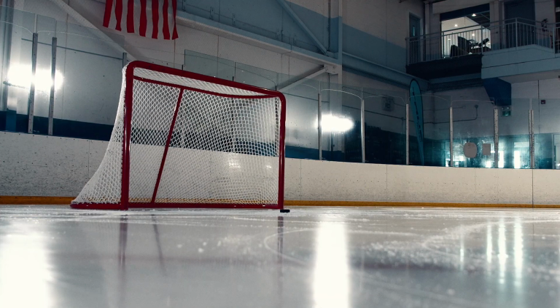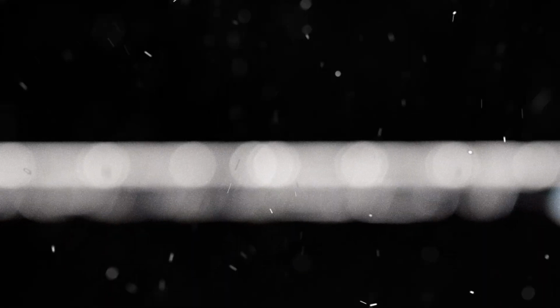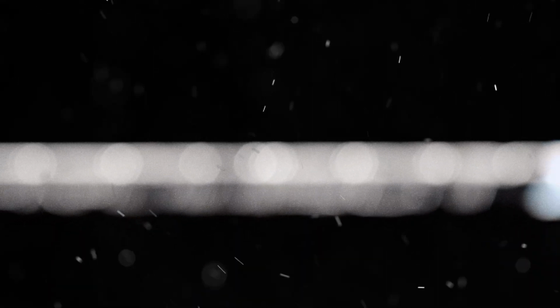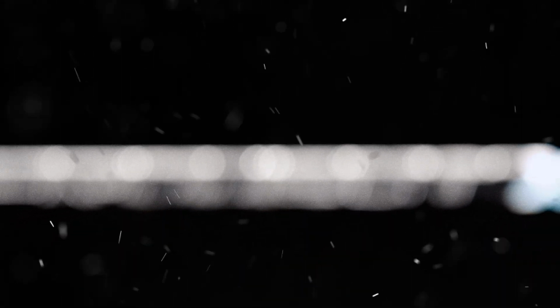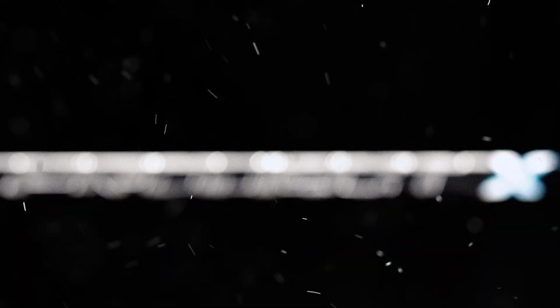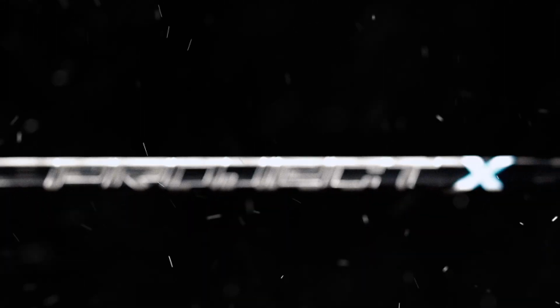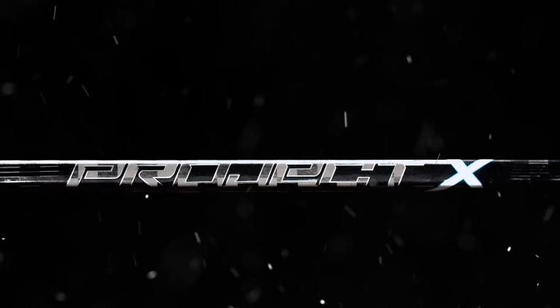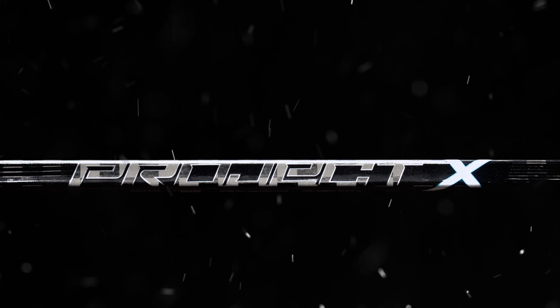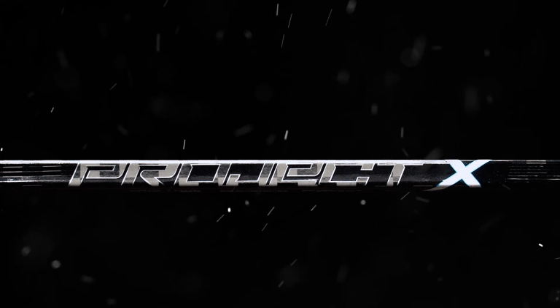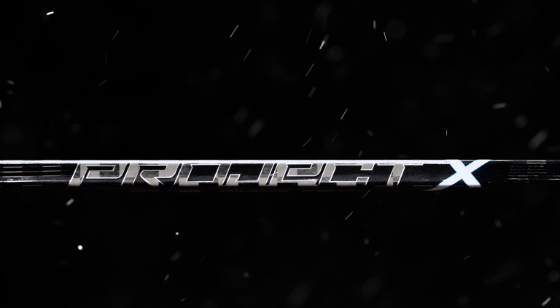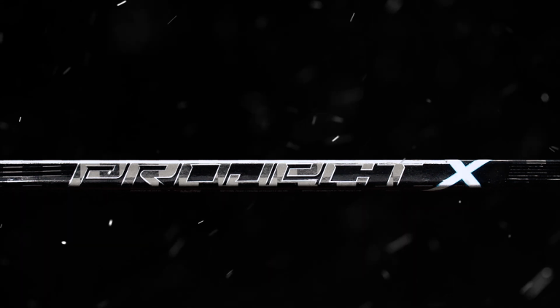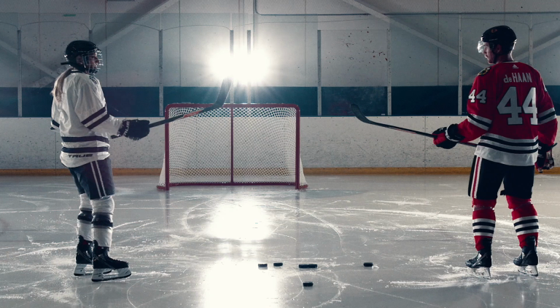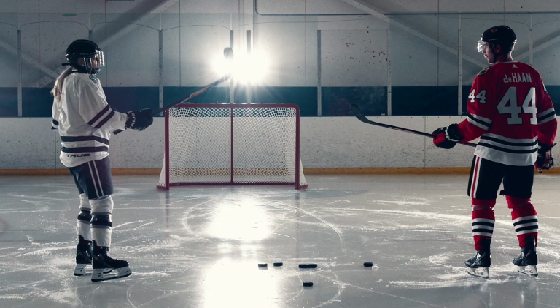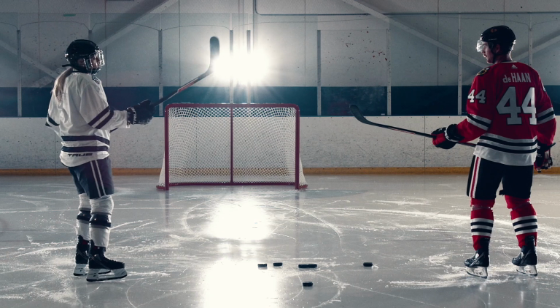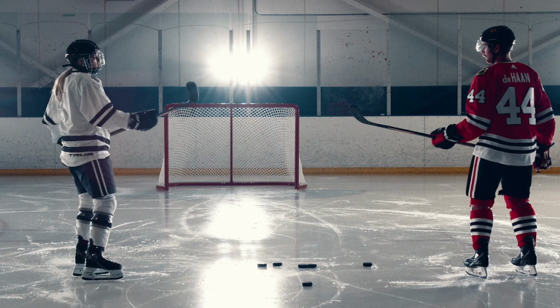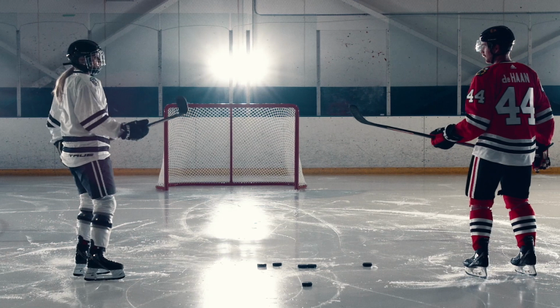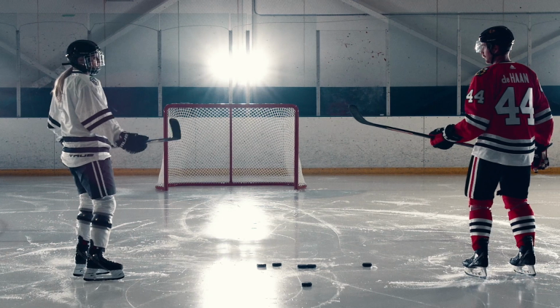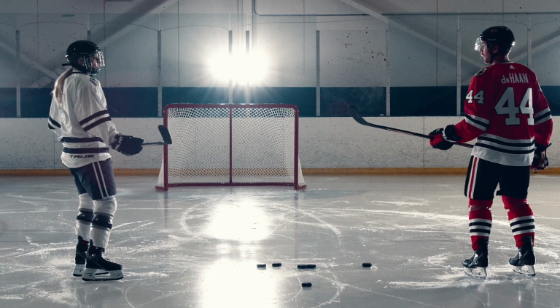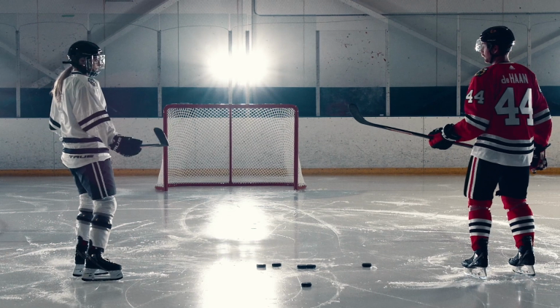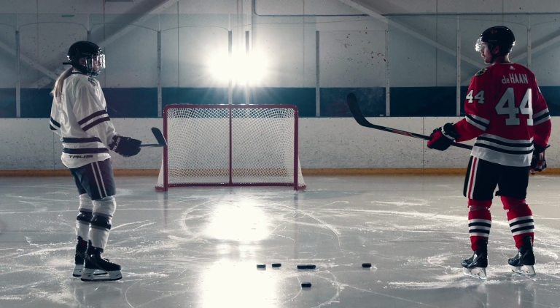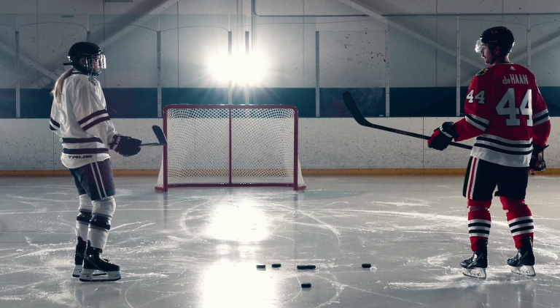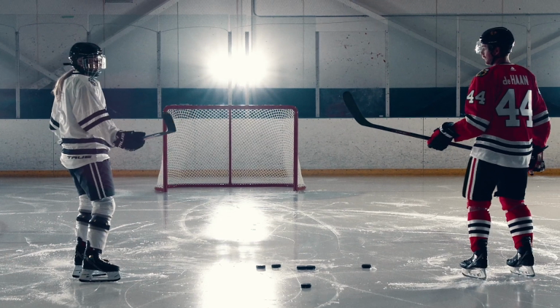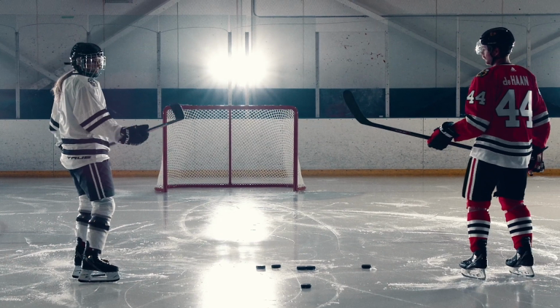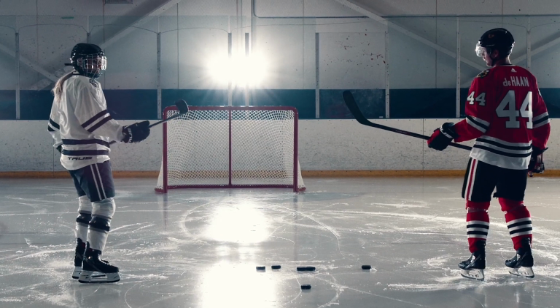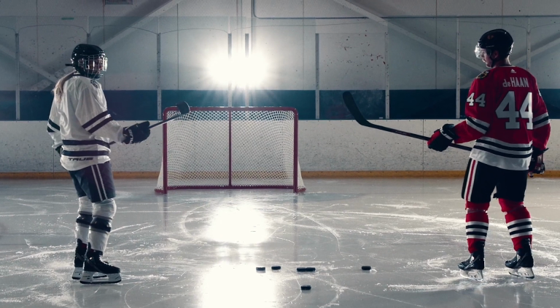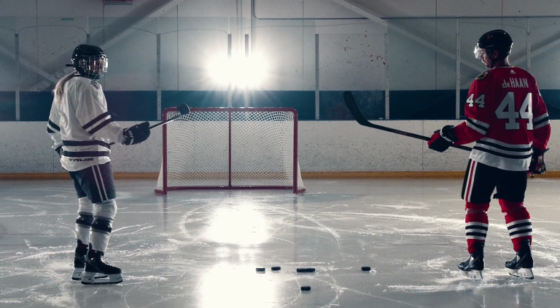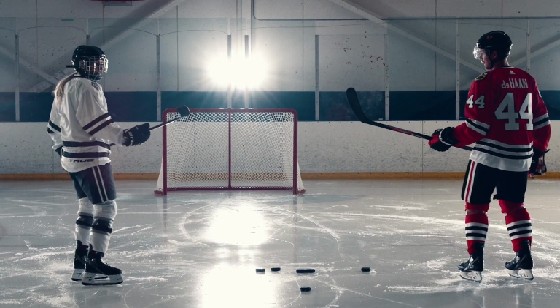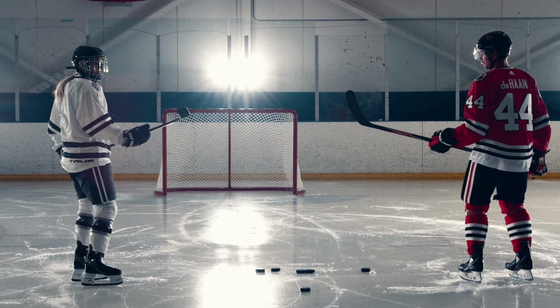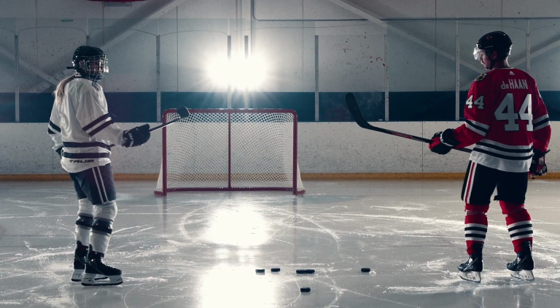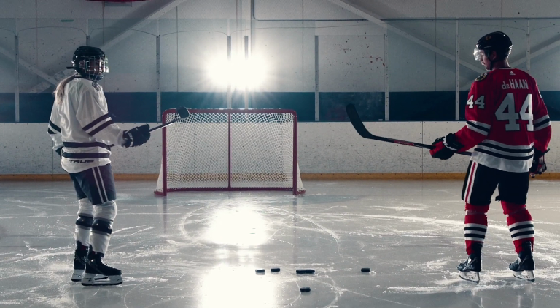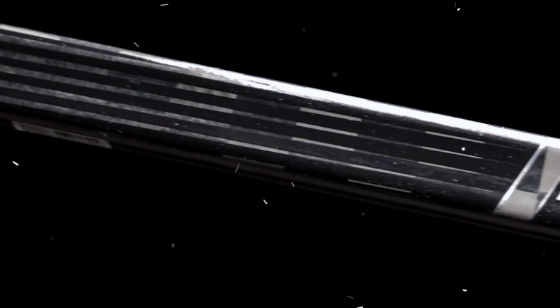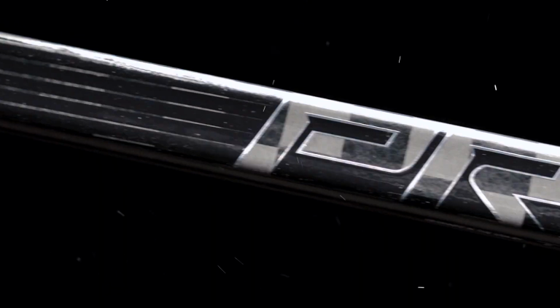The Project X is unbelievable. Lightest True stick. Yeah, for sure. I think they're lighter than the Bowers though, I think.